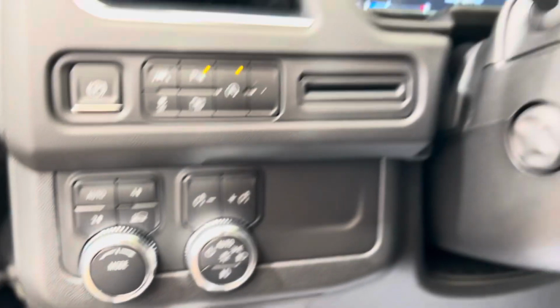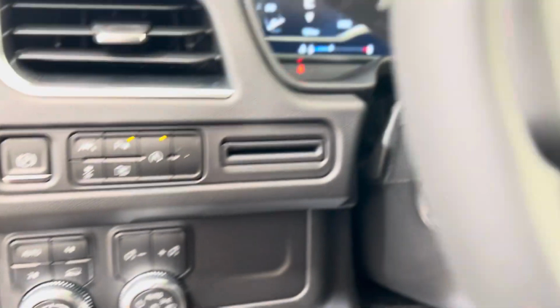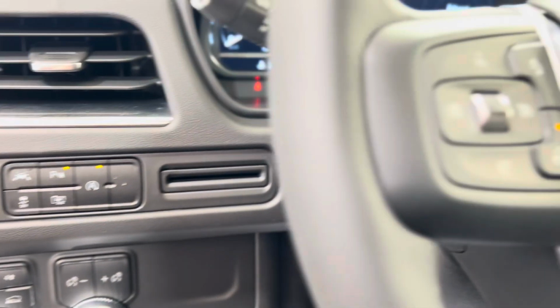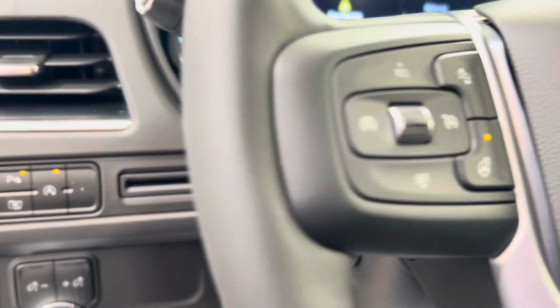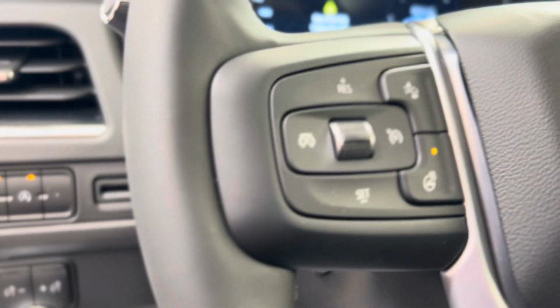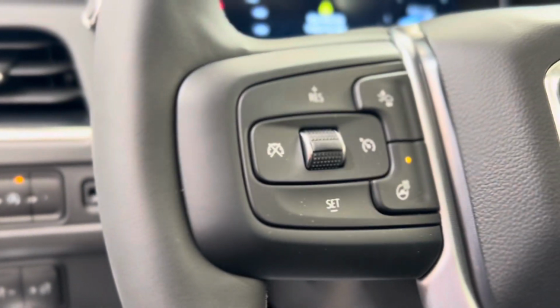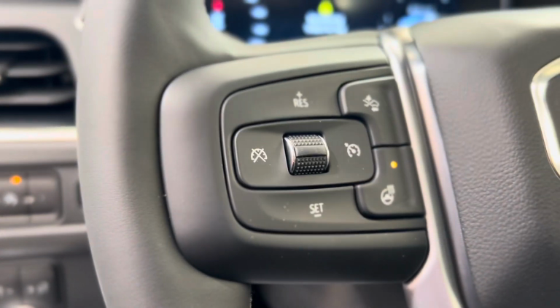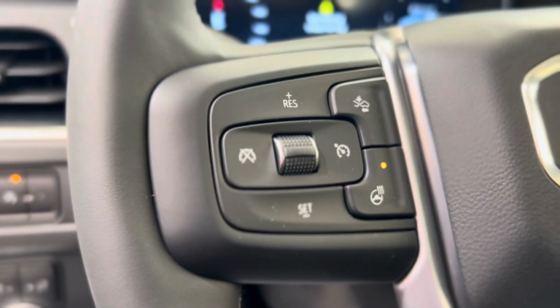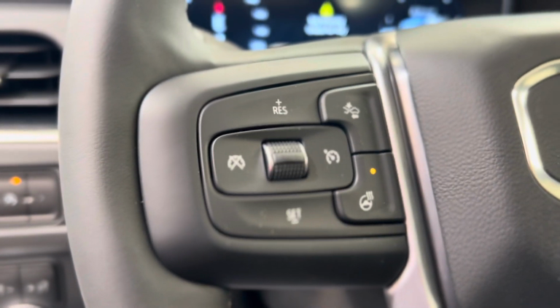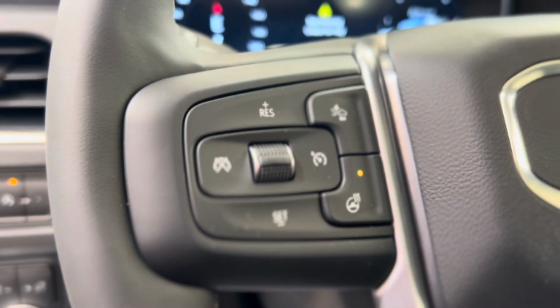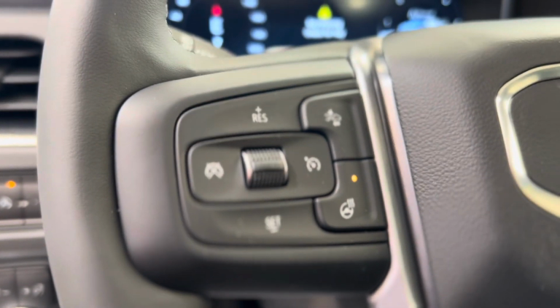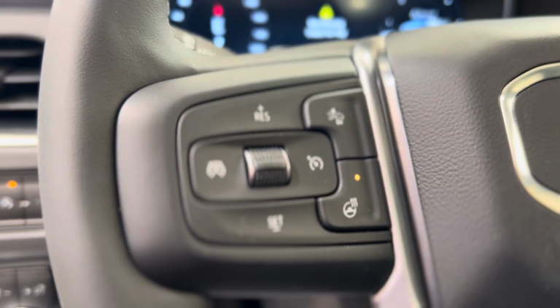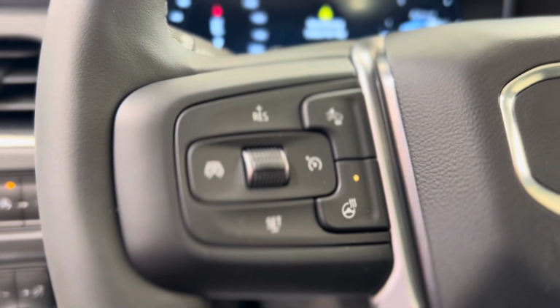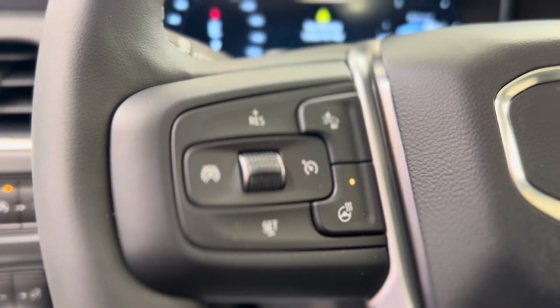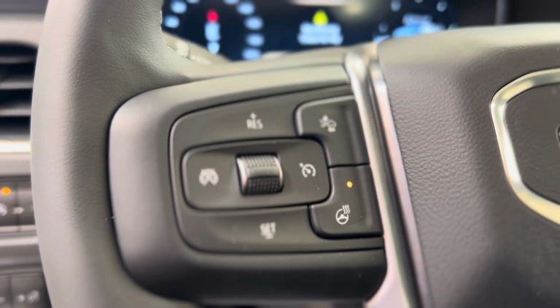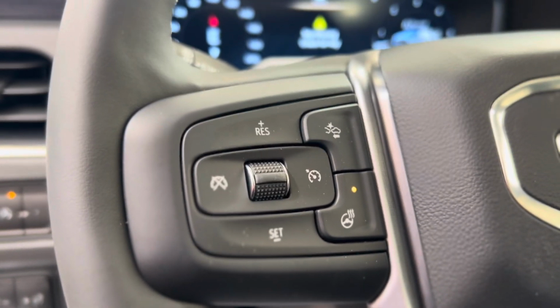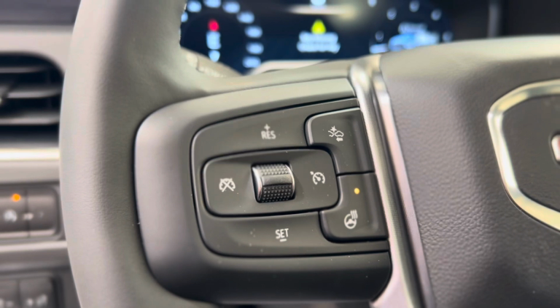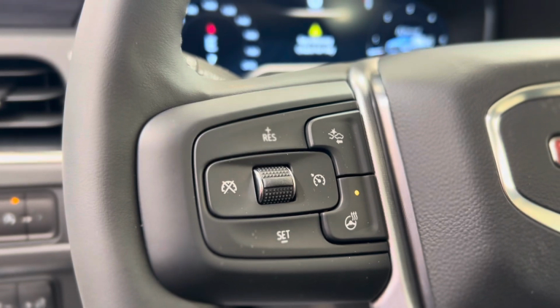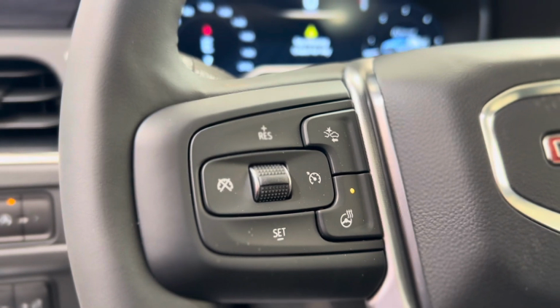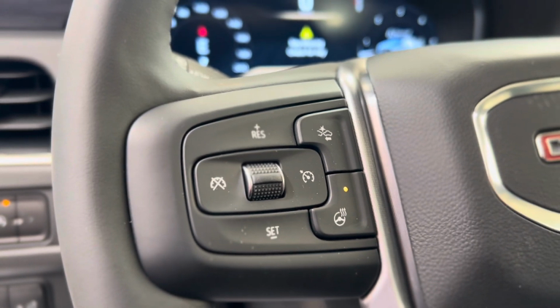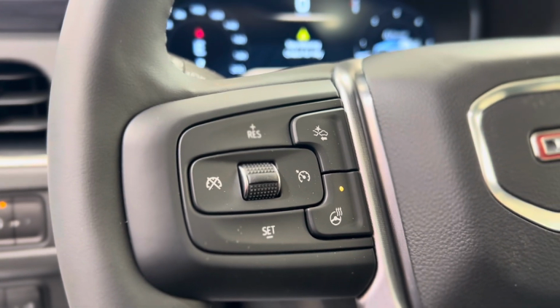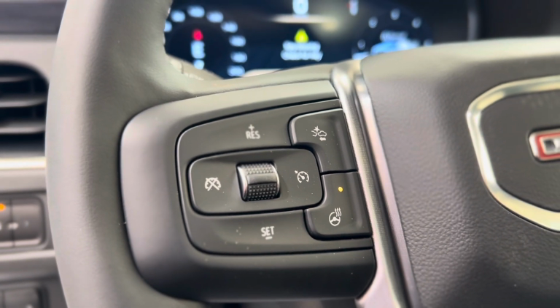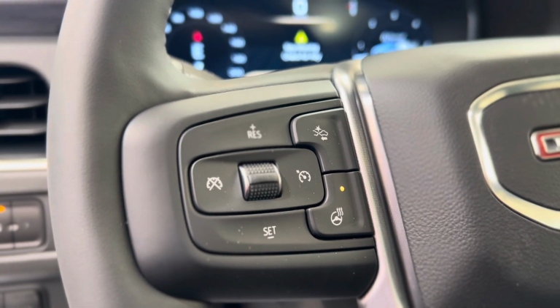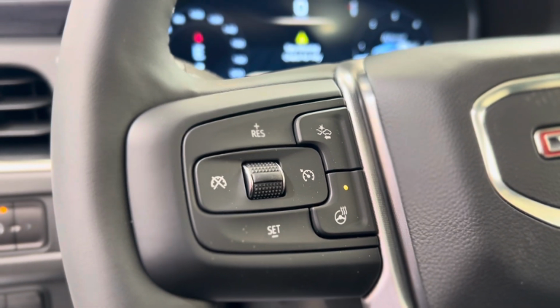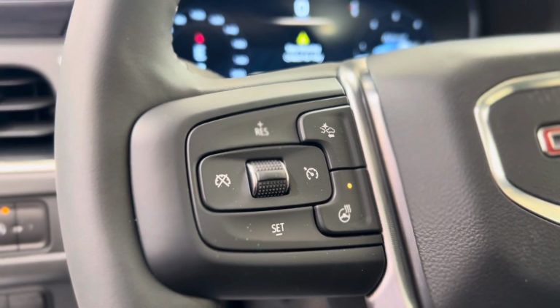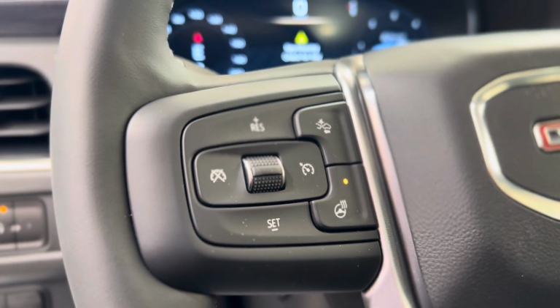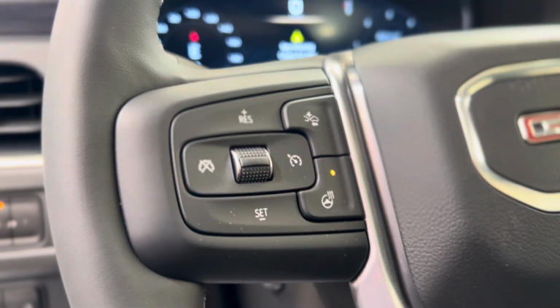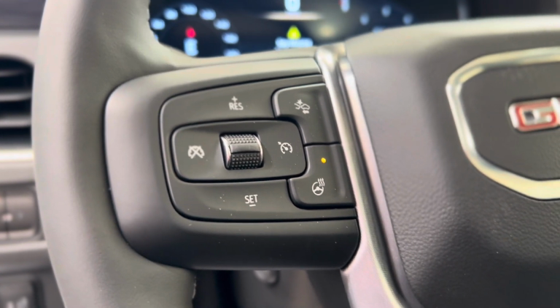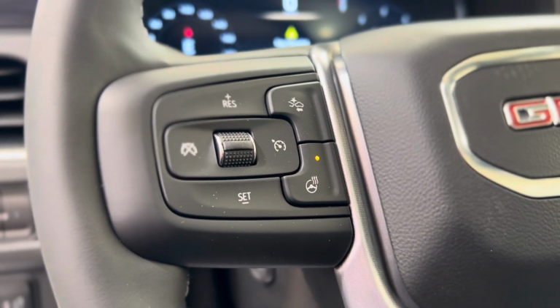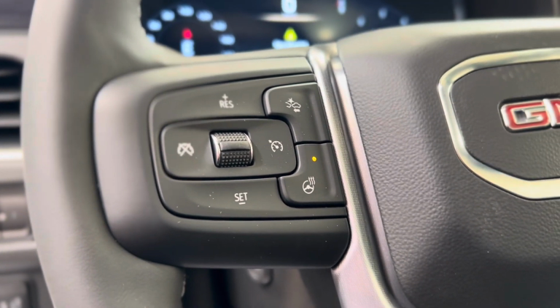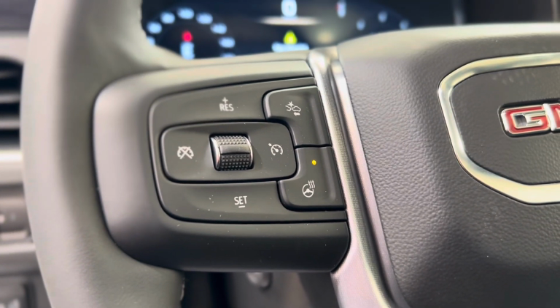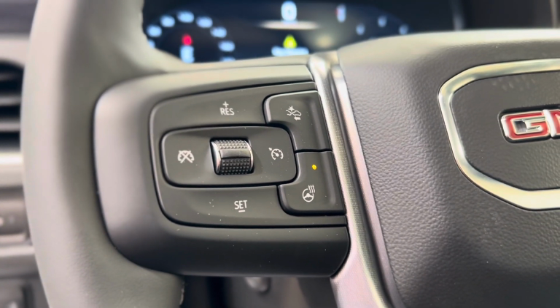On the left of the steering wheel is where you can find some cruise controls, the following distance indicator button, and the heated steering wheel button.